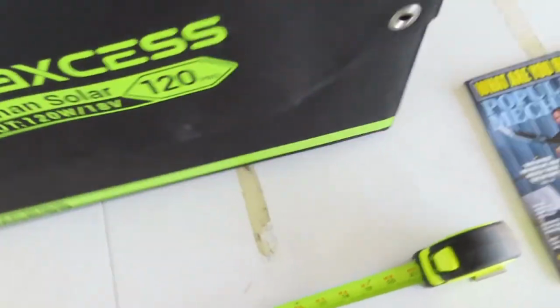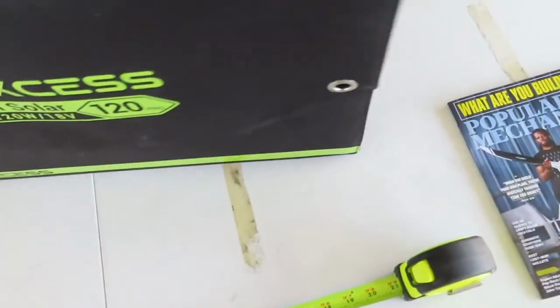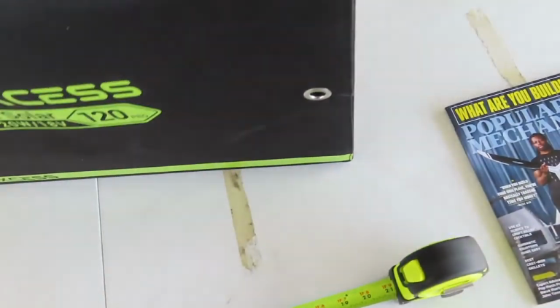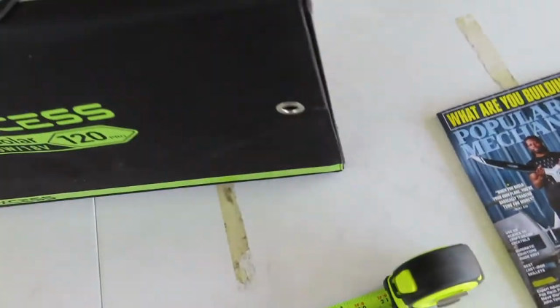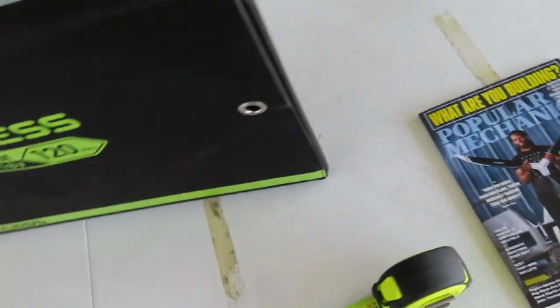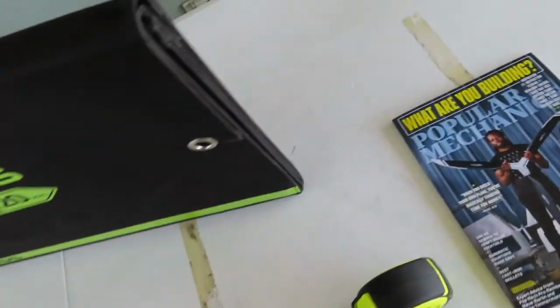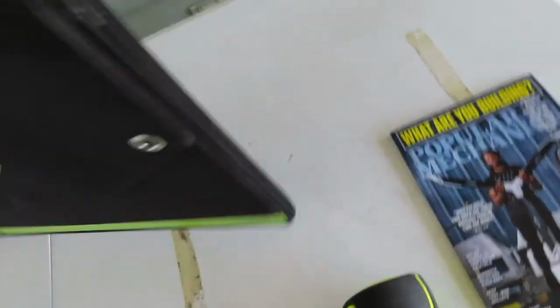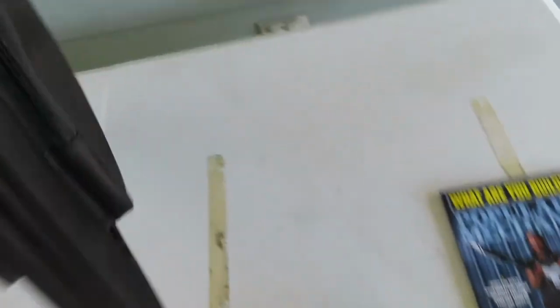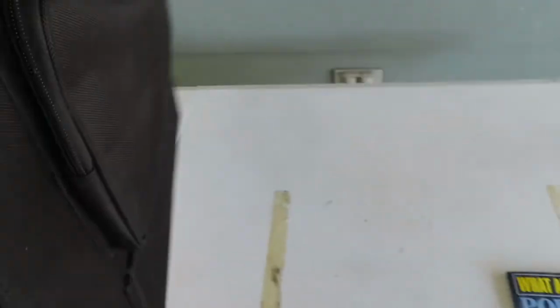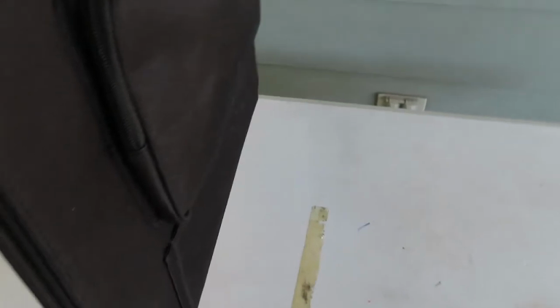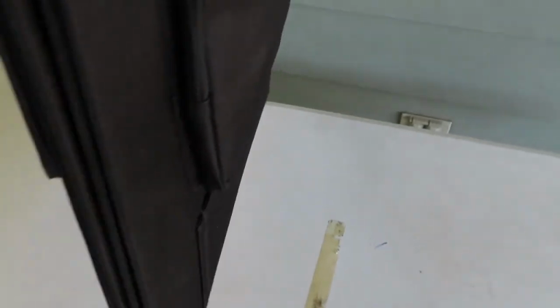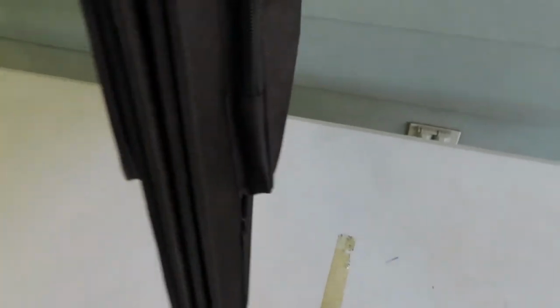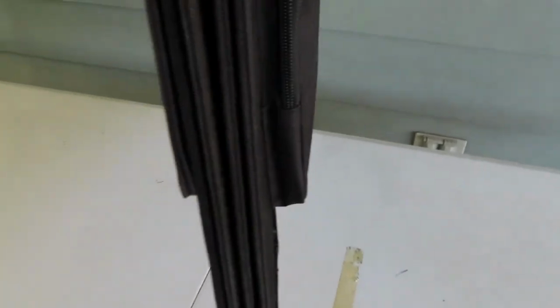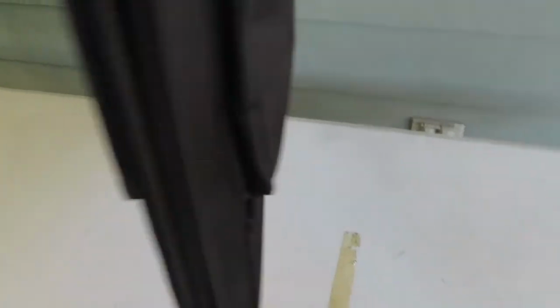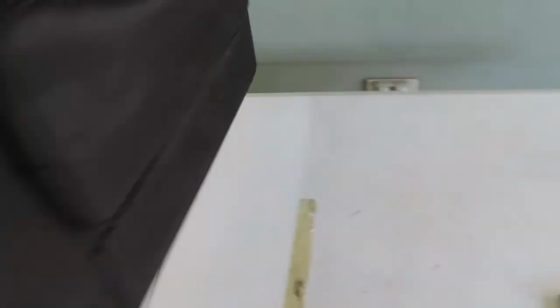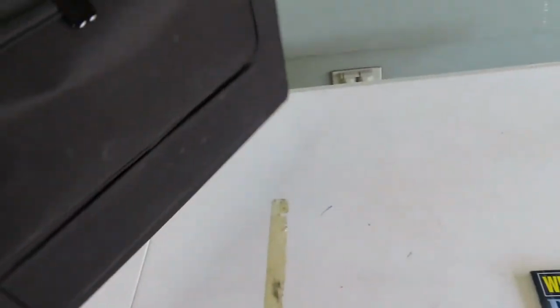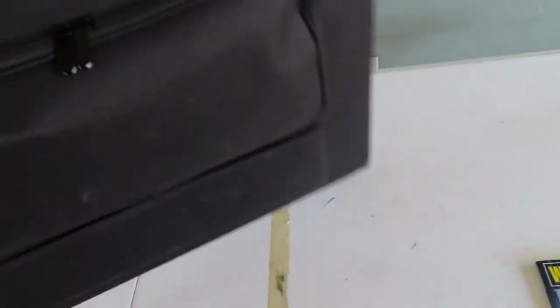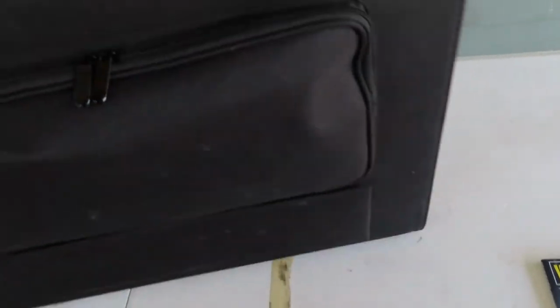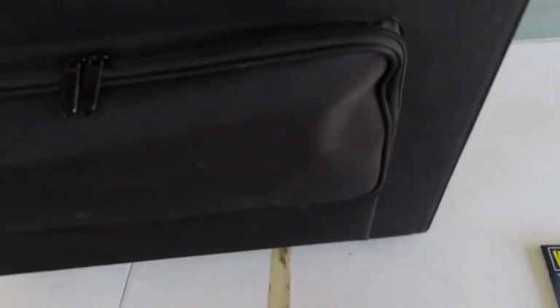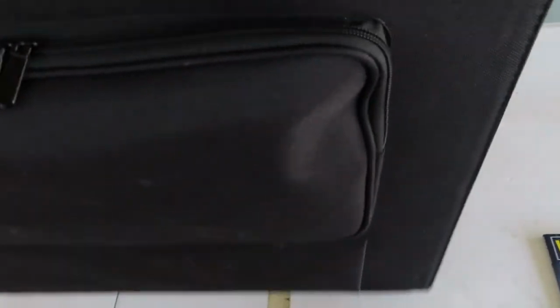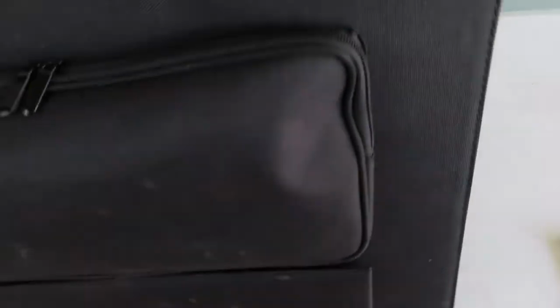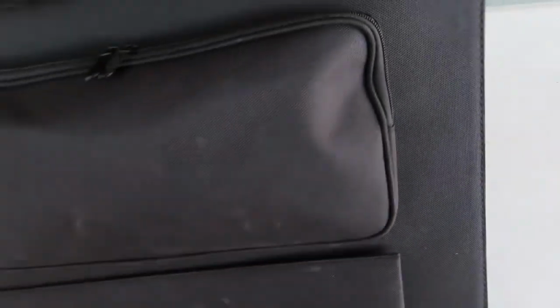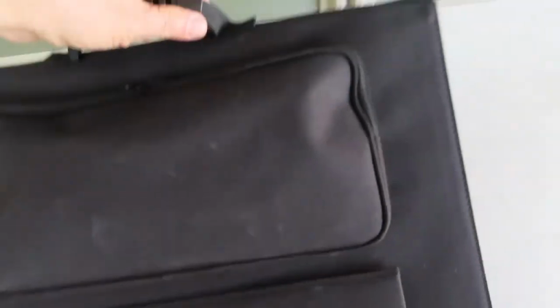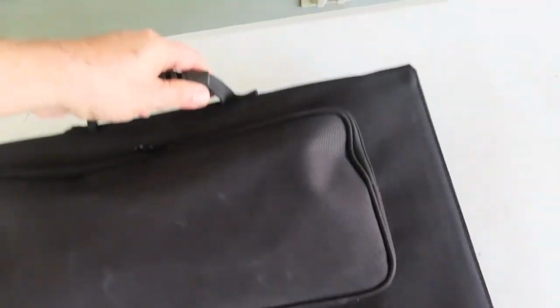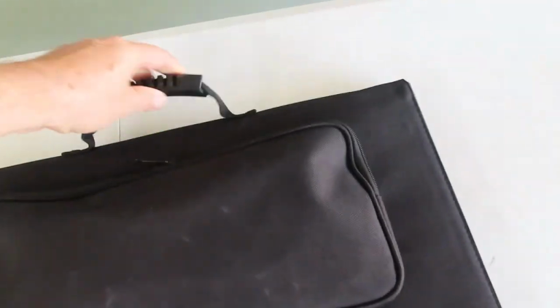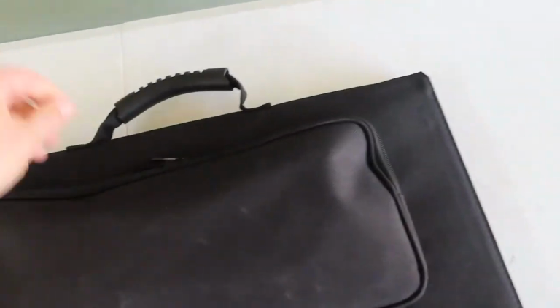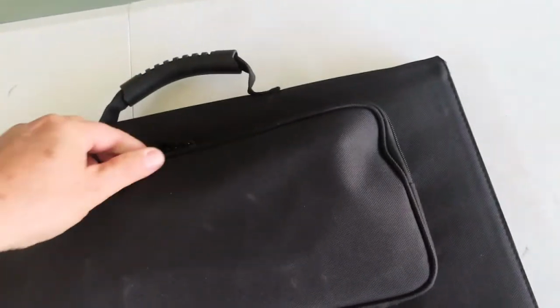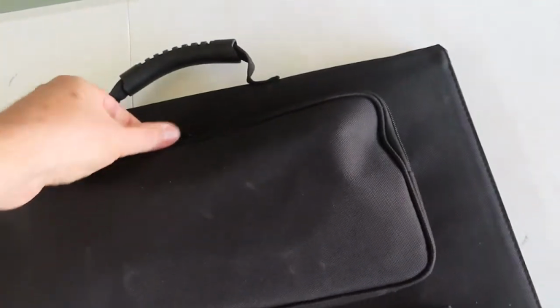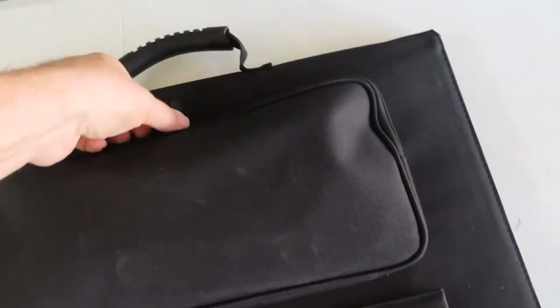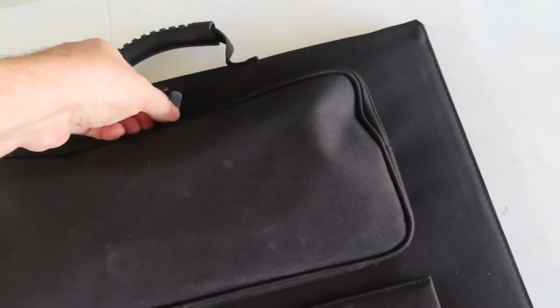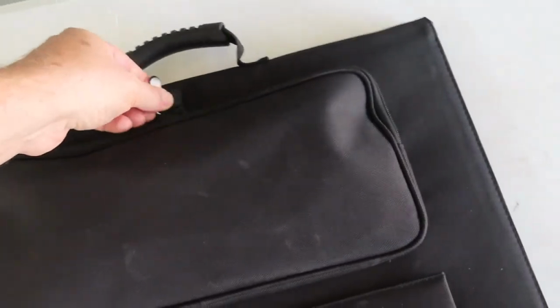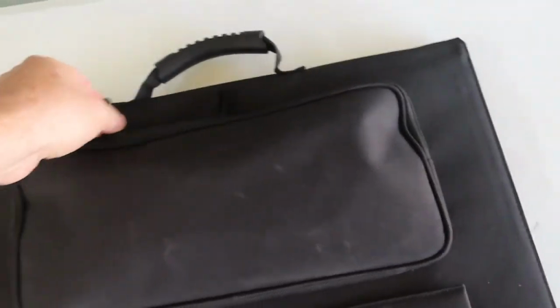It's not quite as wide as a laptop, maybe an inch wider. On the back it's got a pocket.